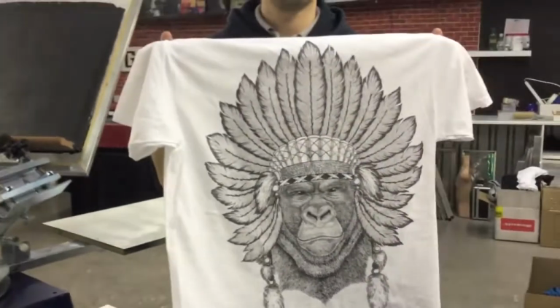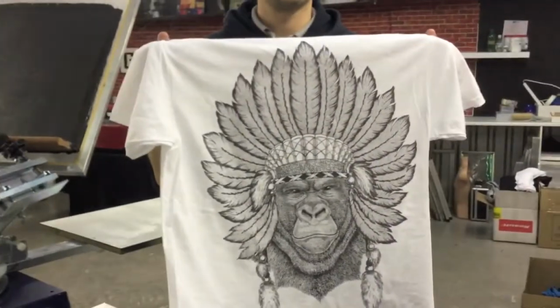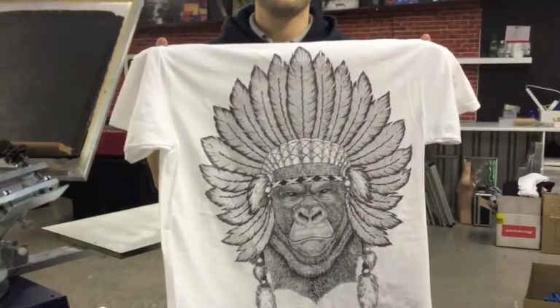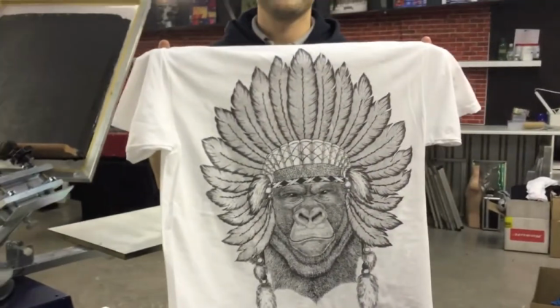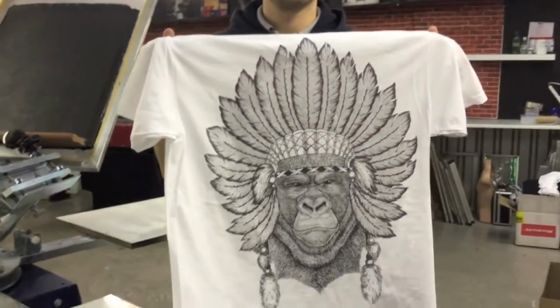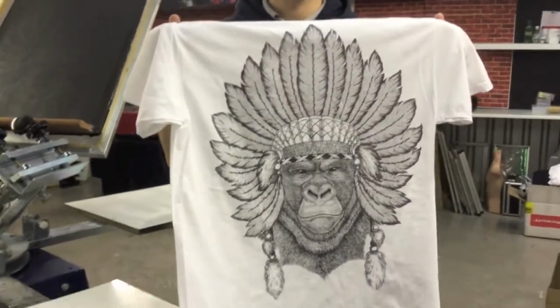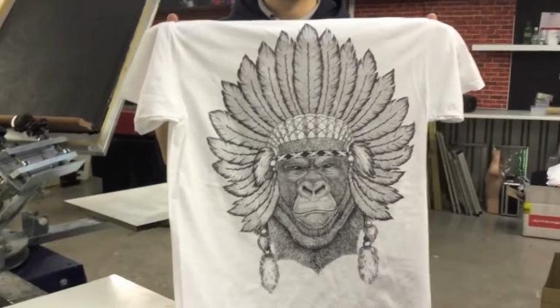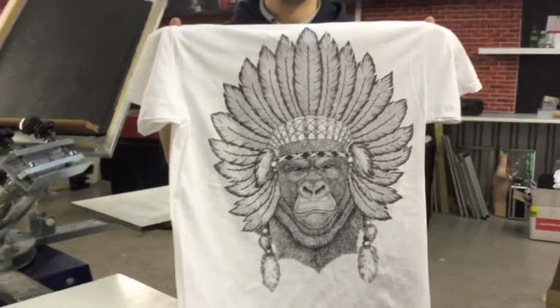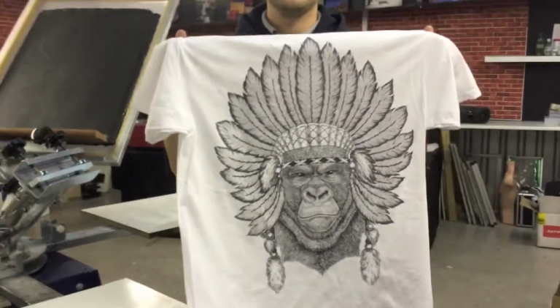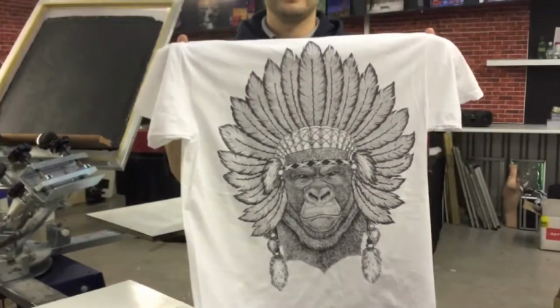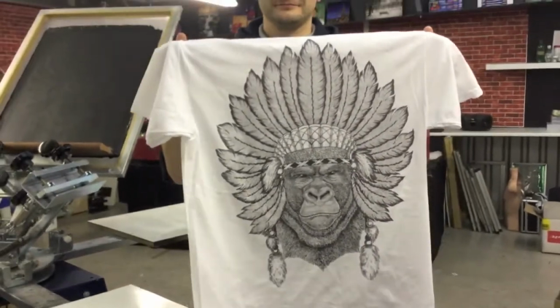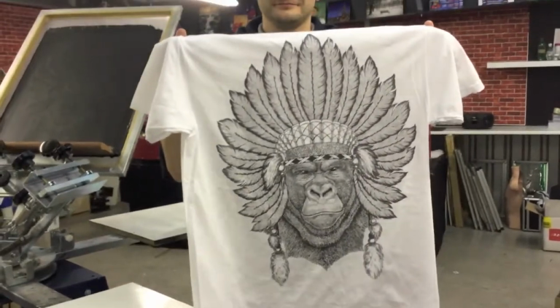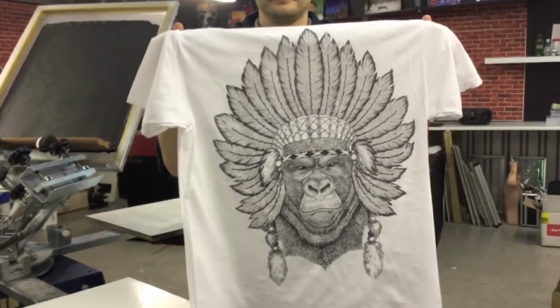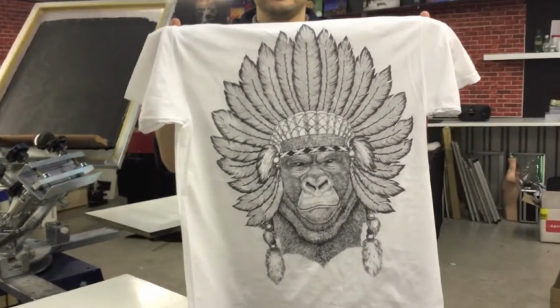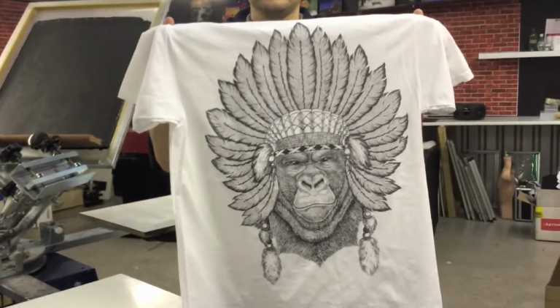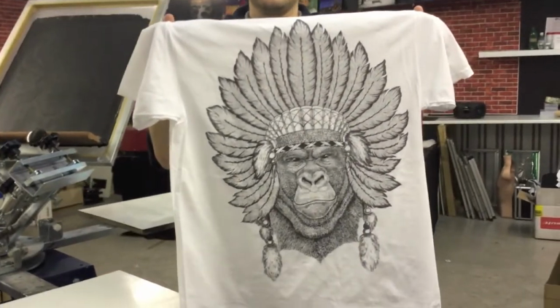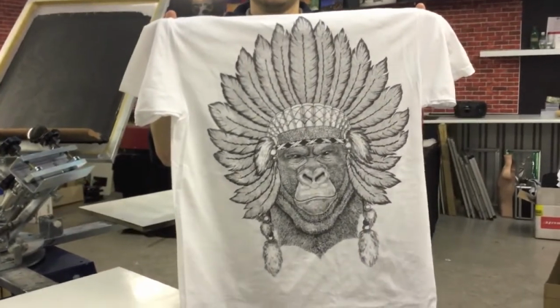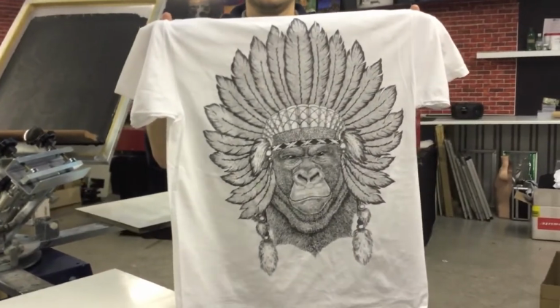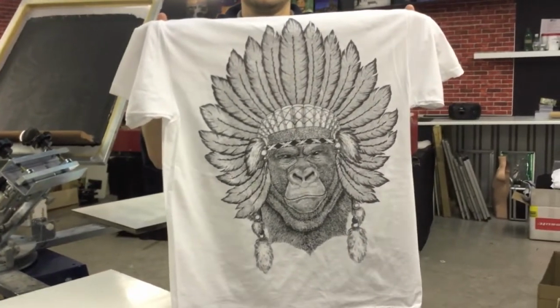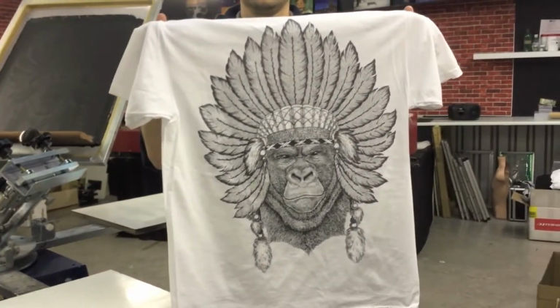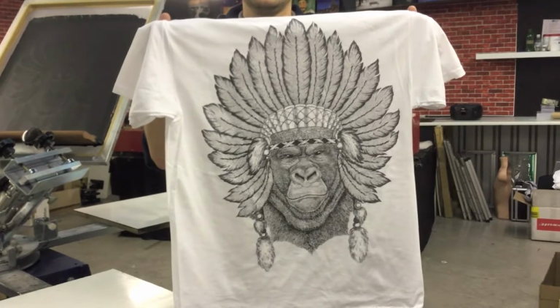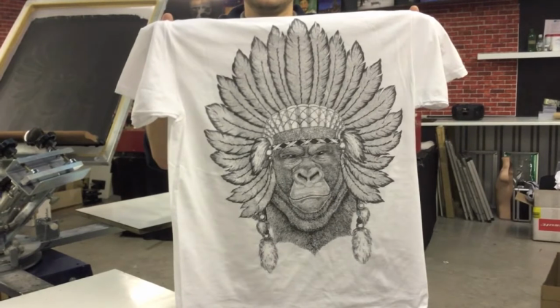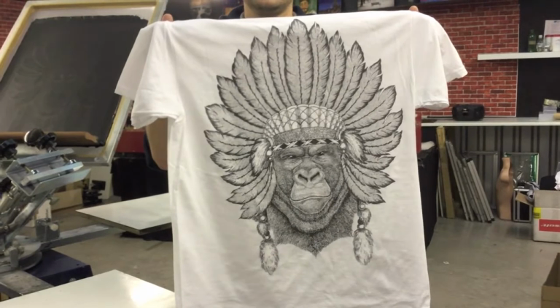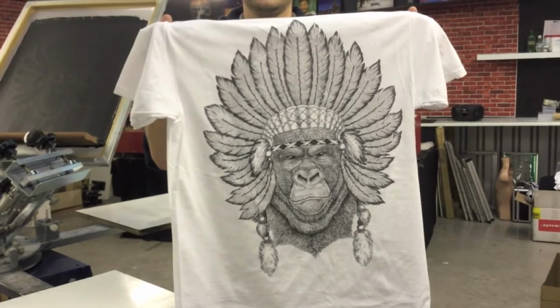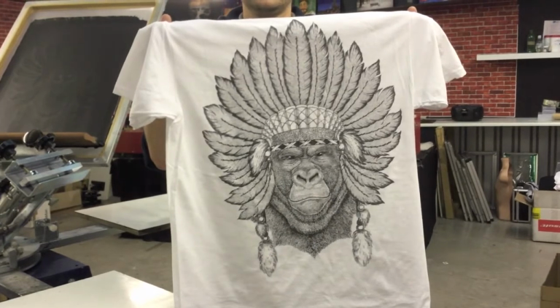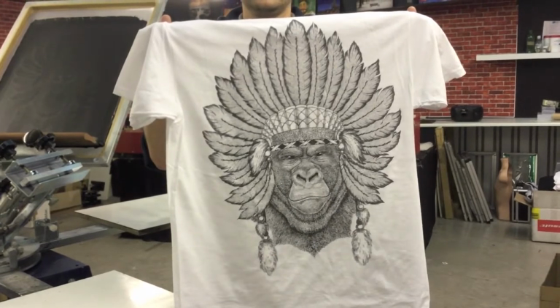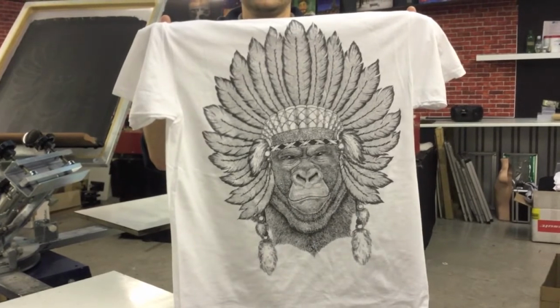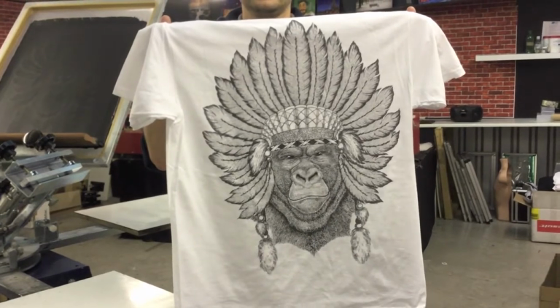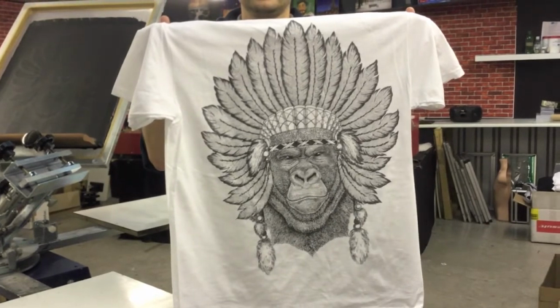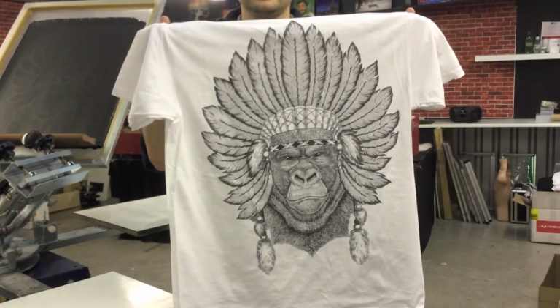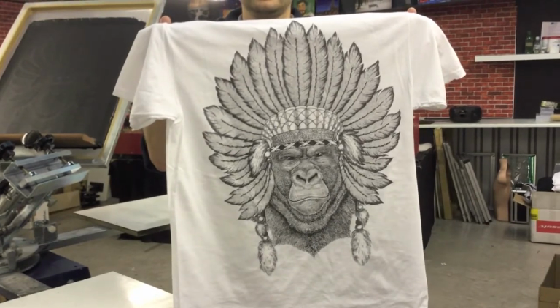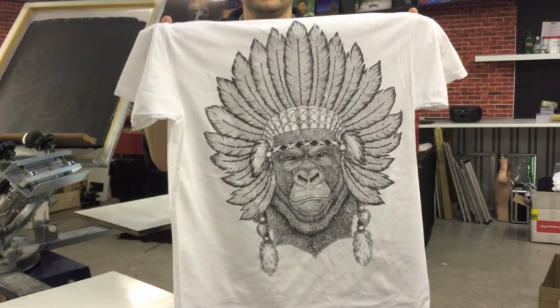So there you go — big old t-shirt design, high detail.